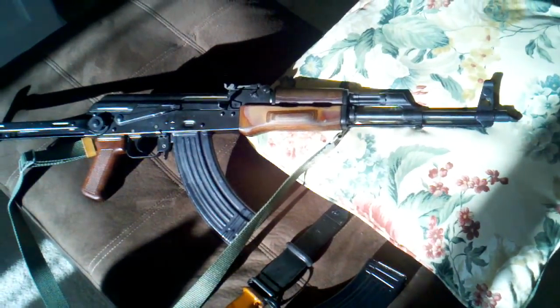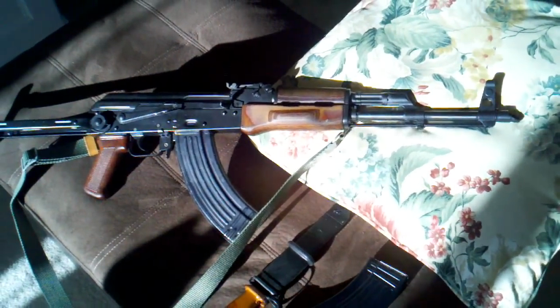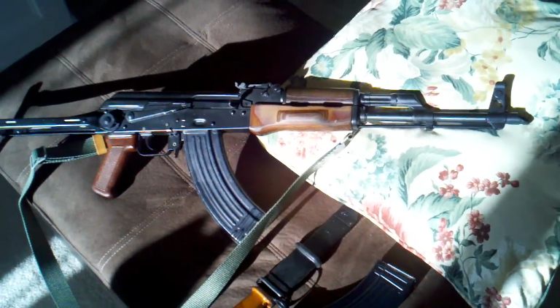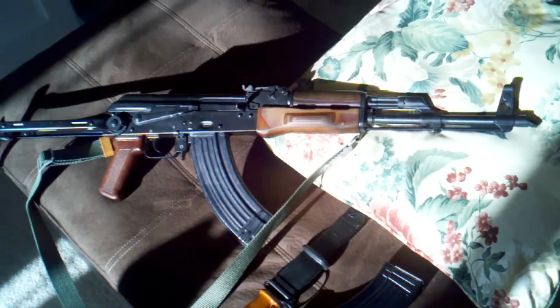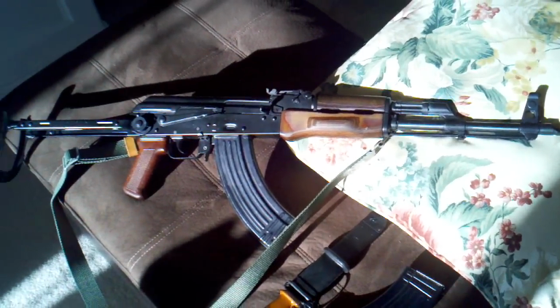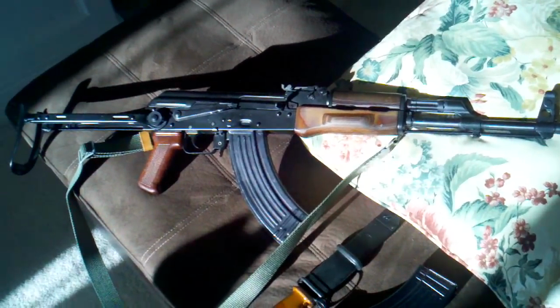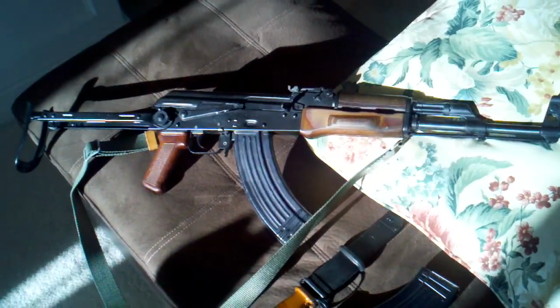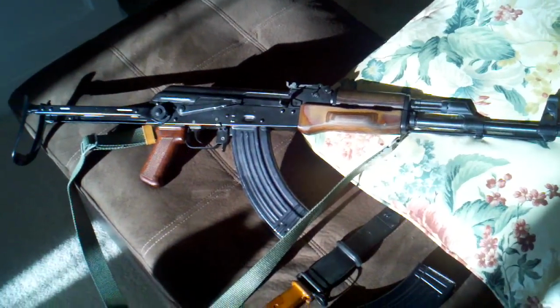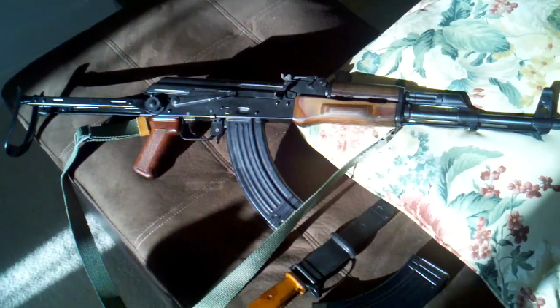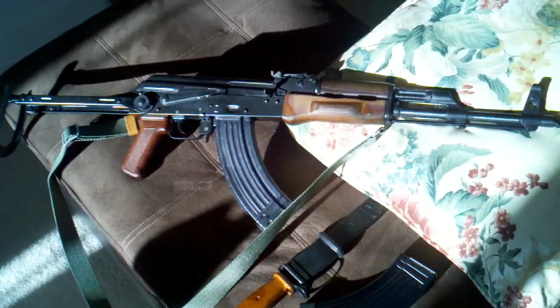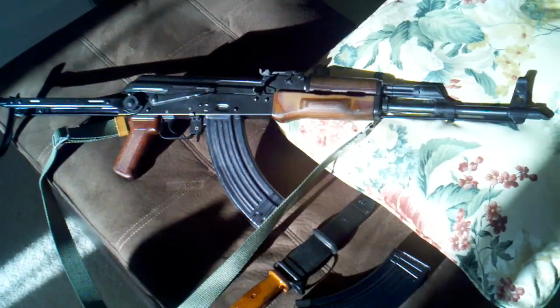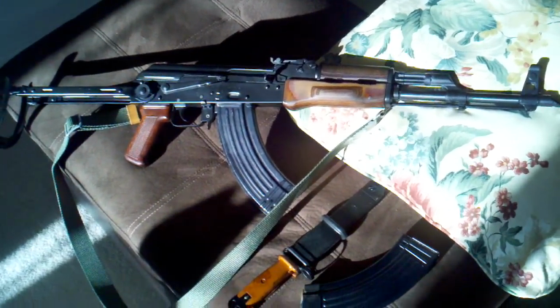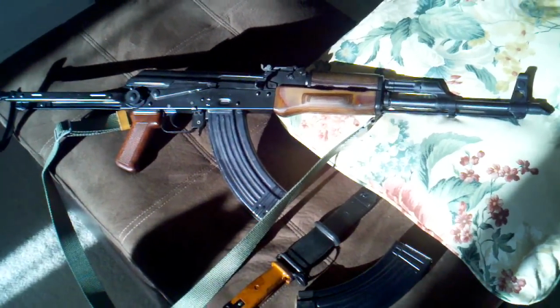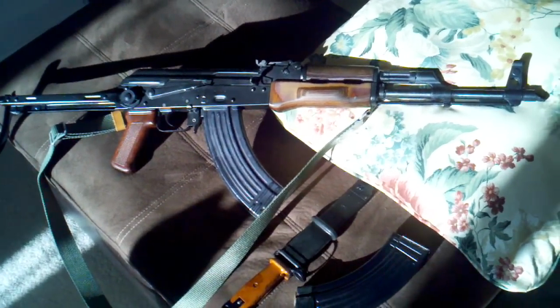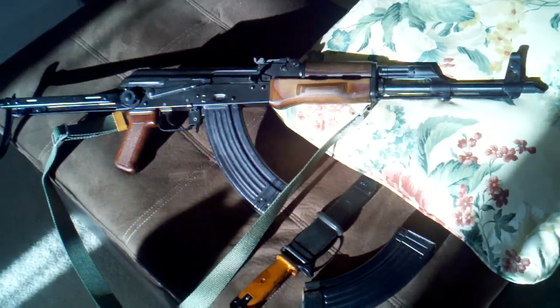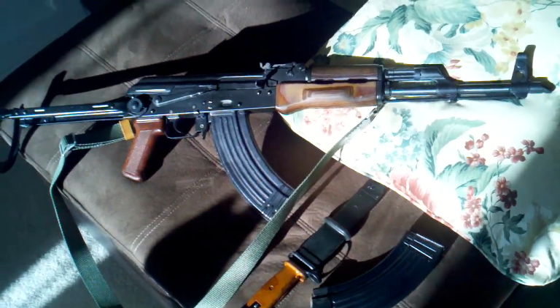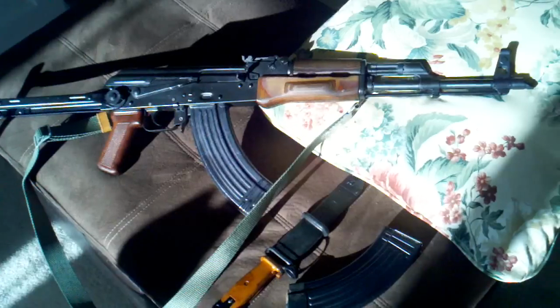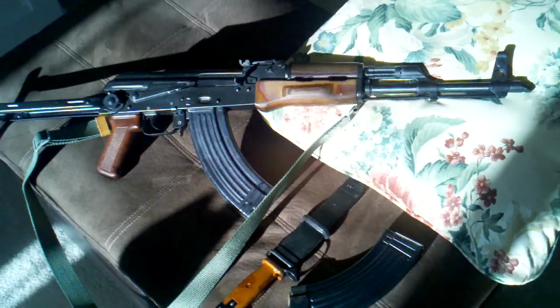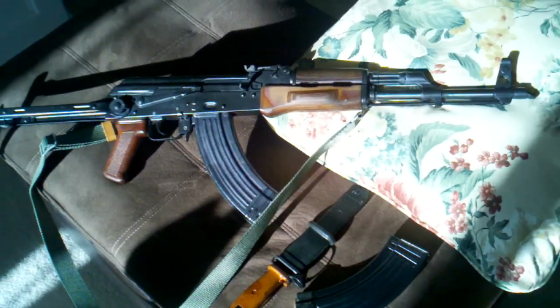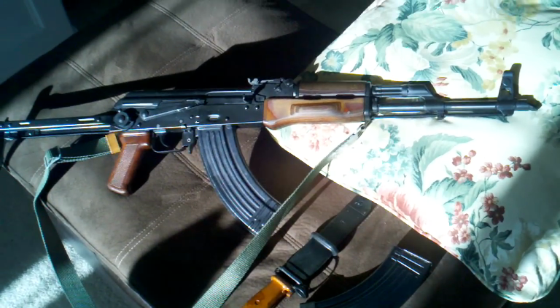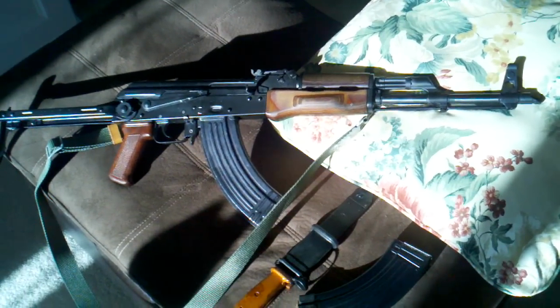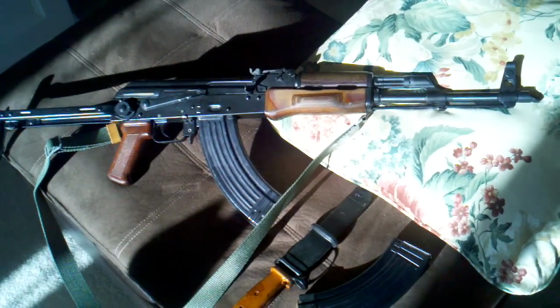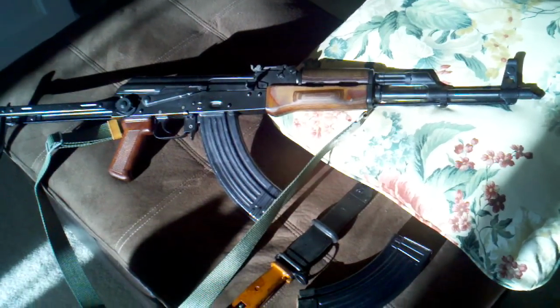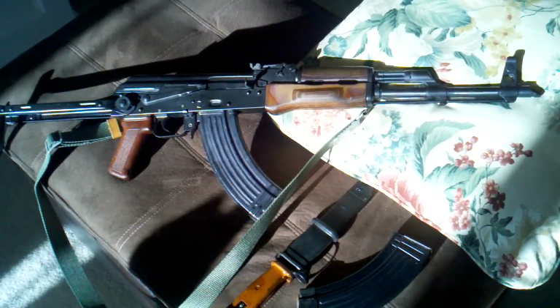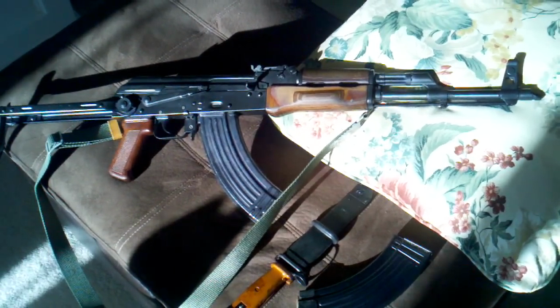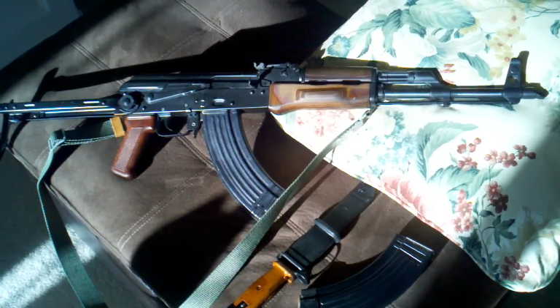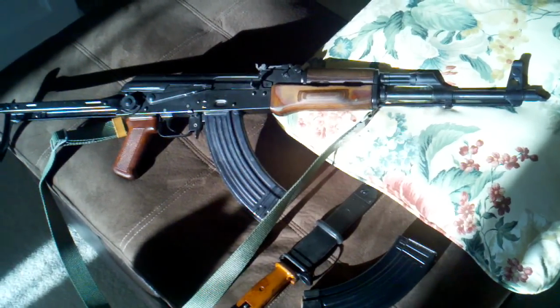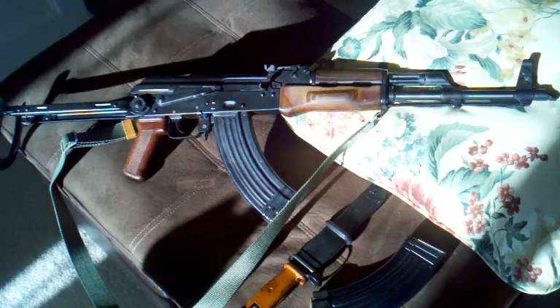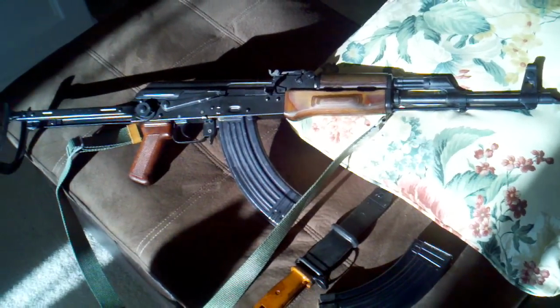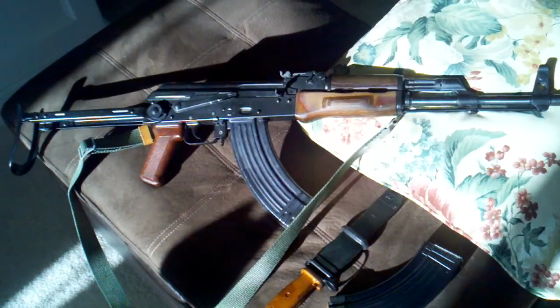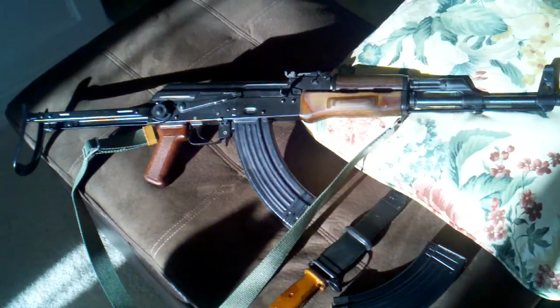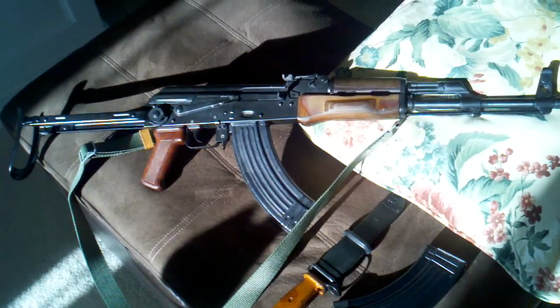What do we have here? A Polish underfolder. We've had those in the past, but this one is special. Why is this special?